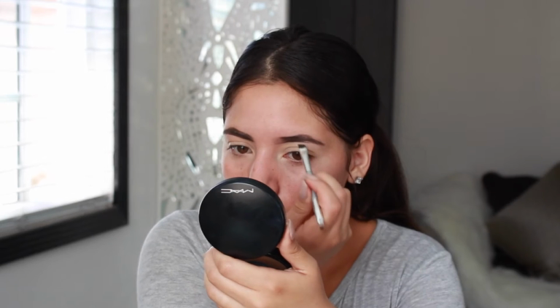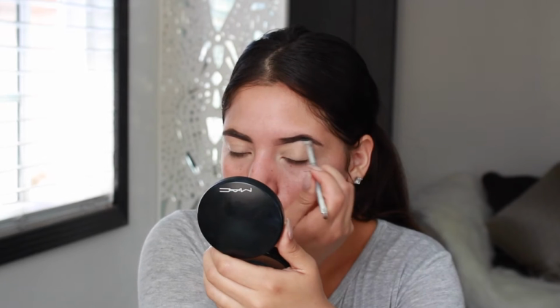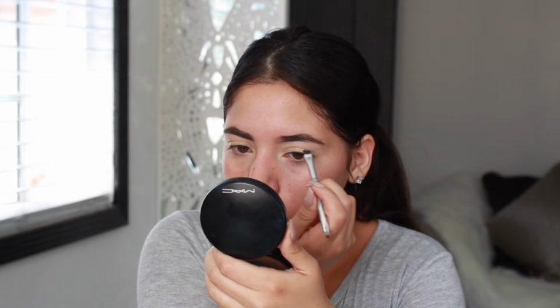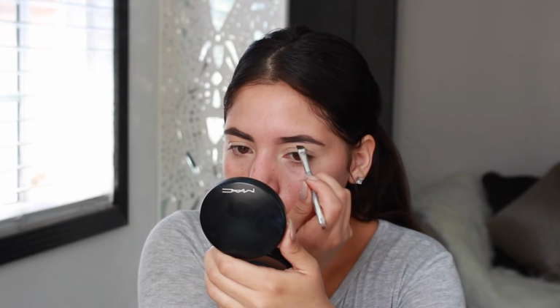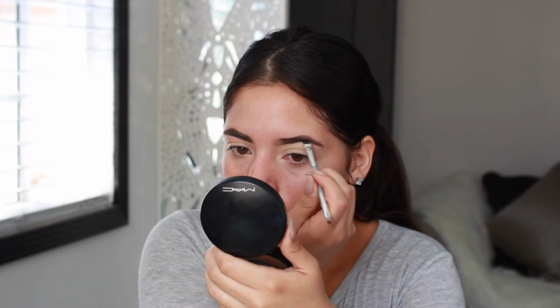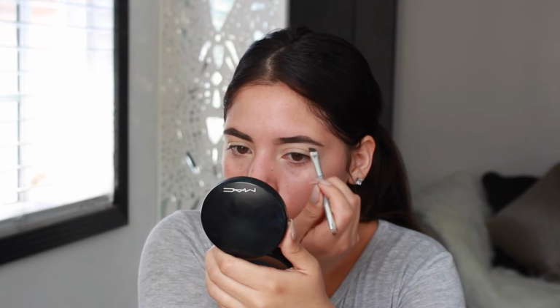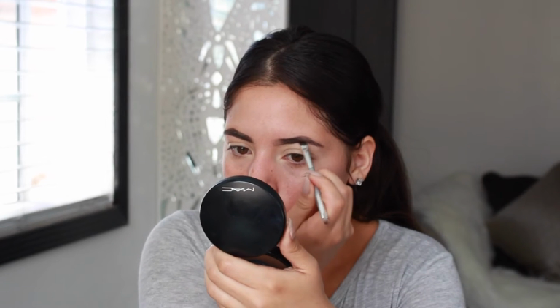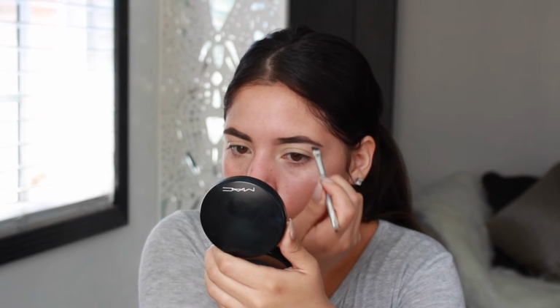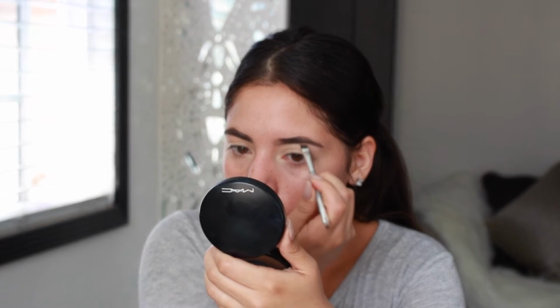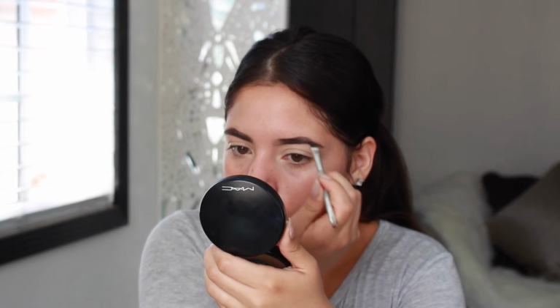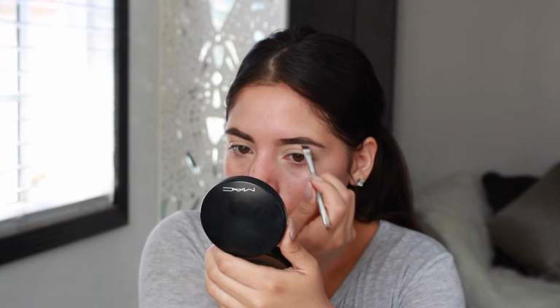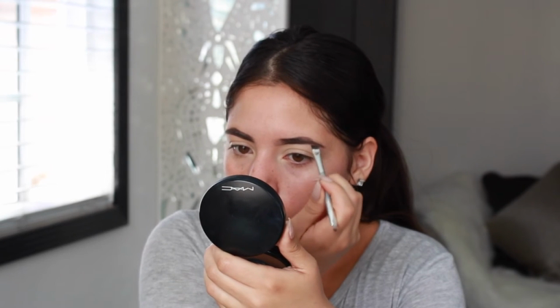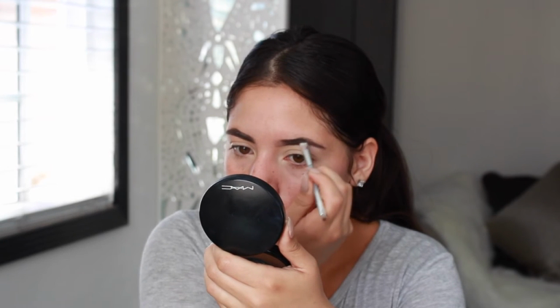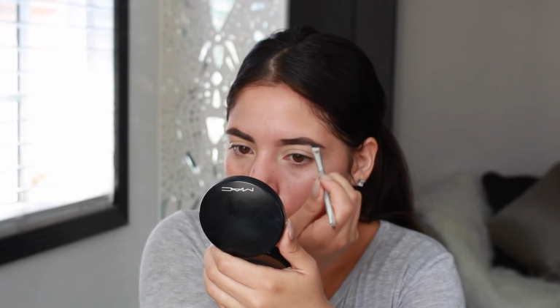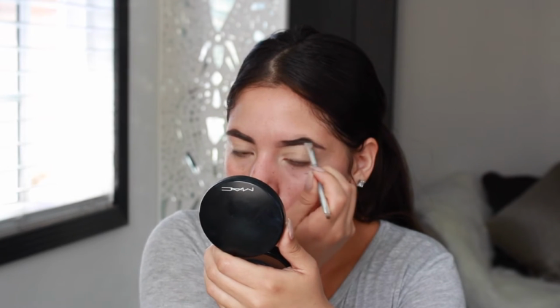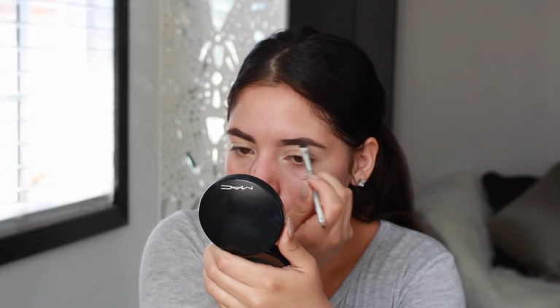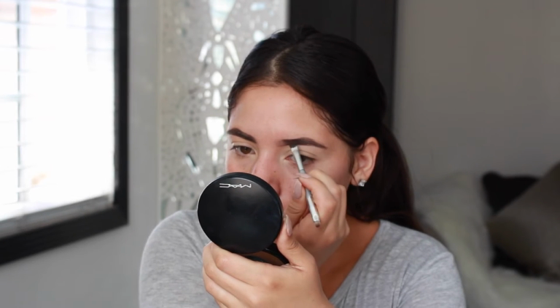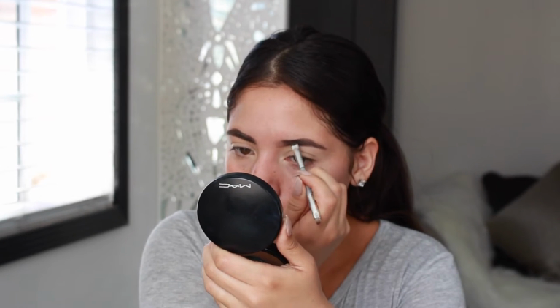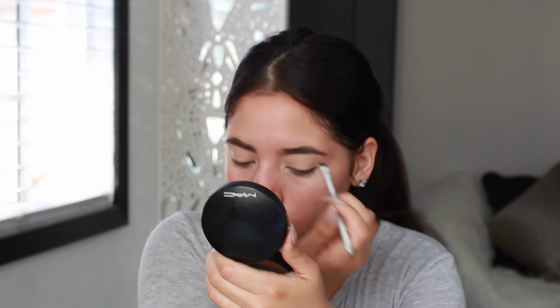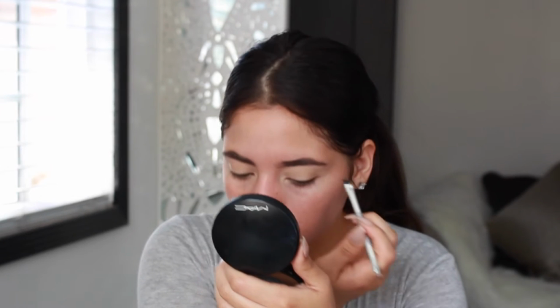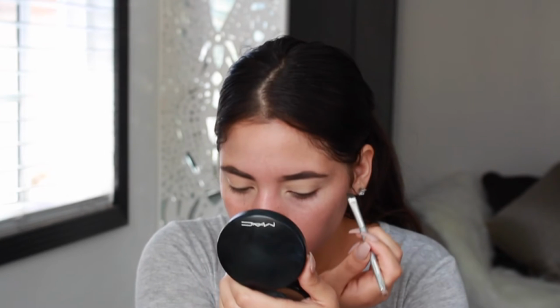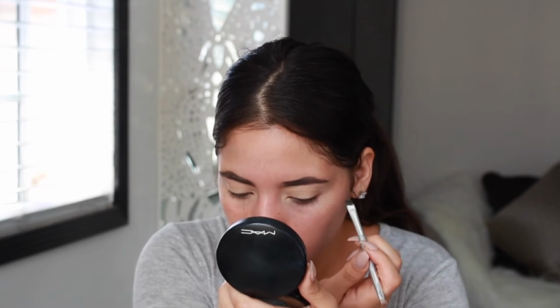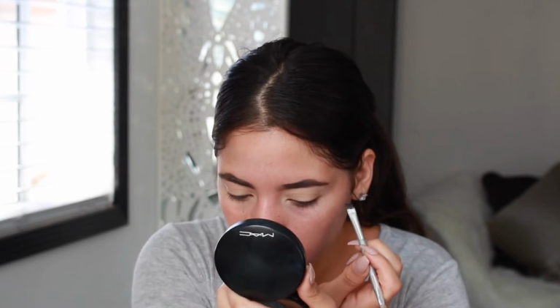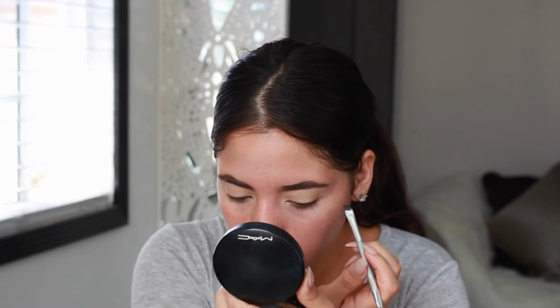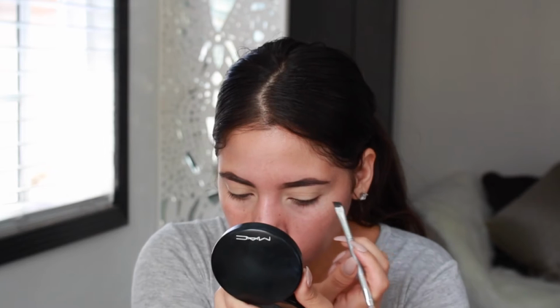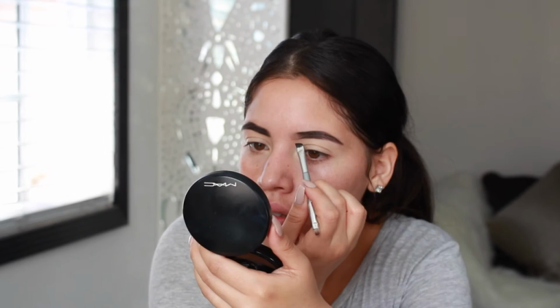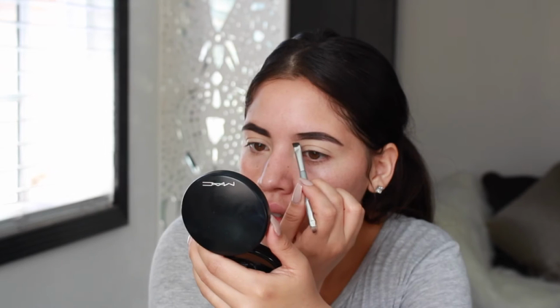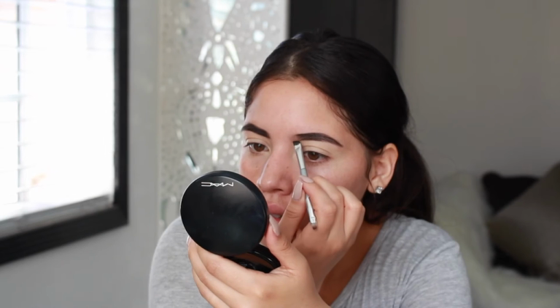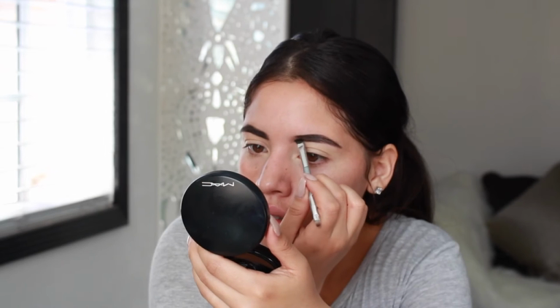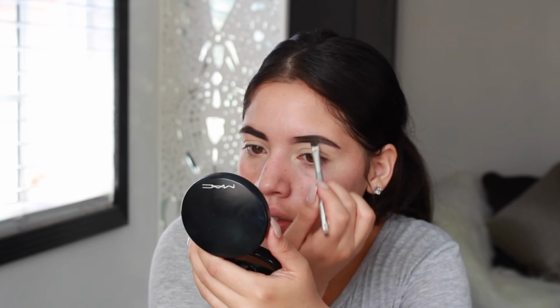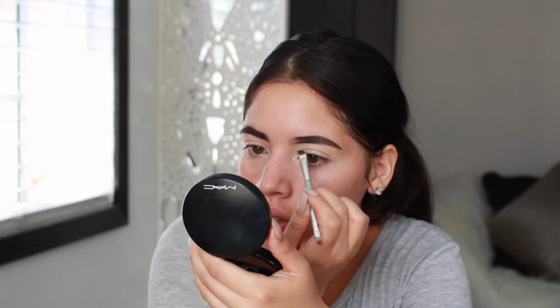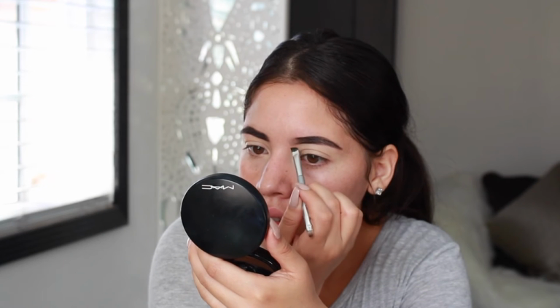So just try to do your brows as close as possible to hers.